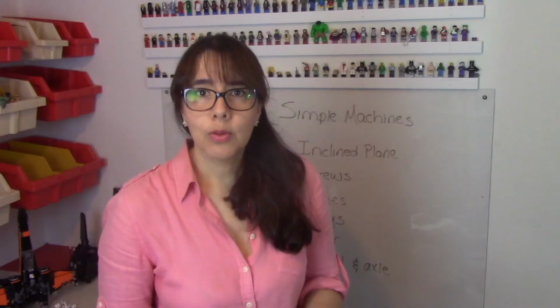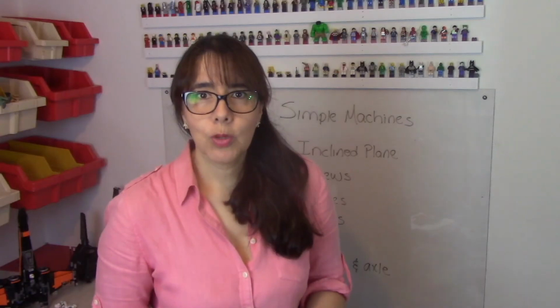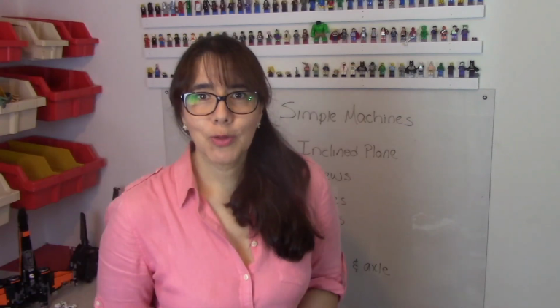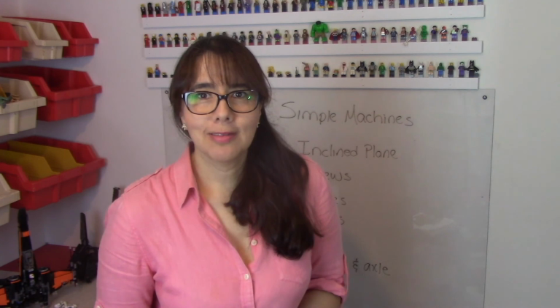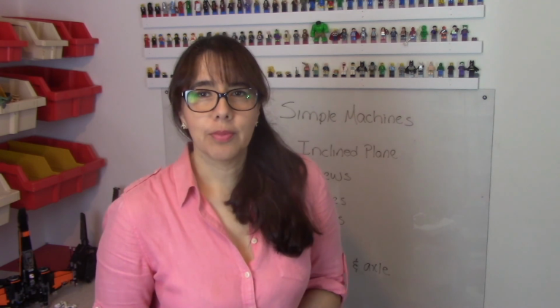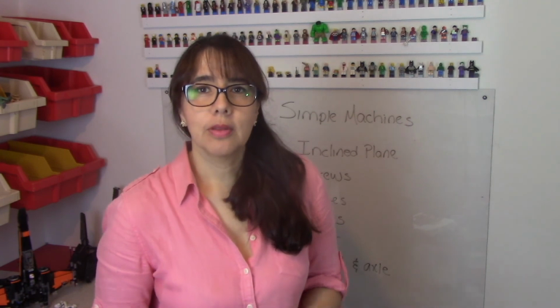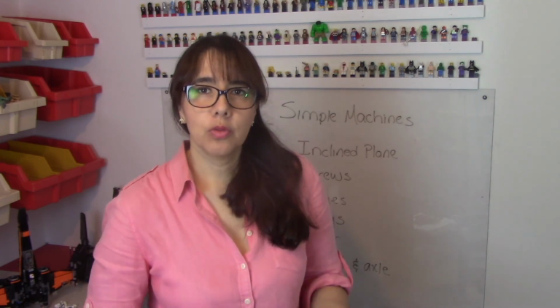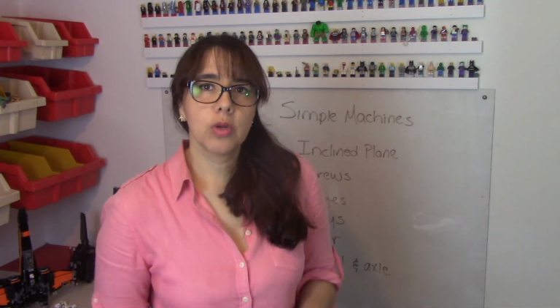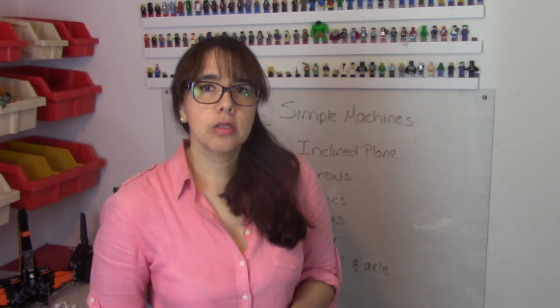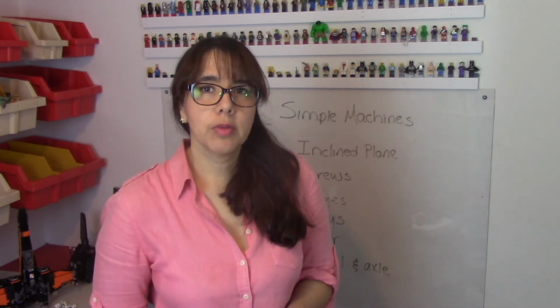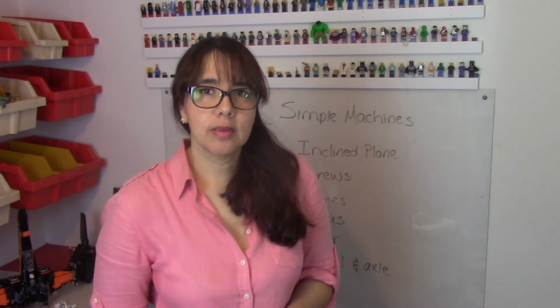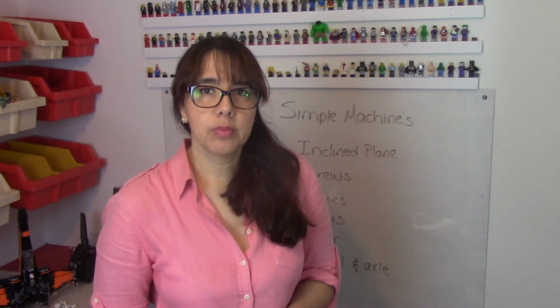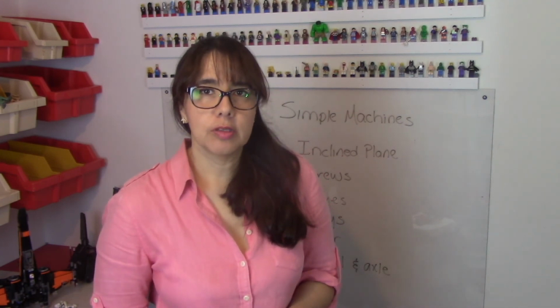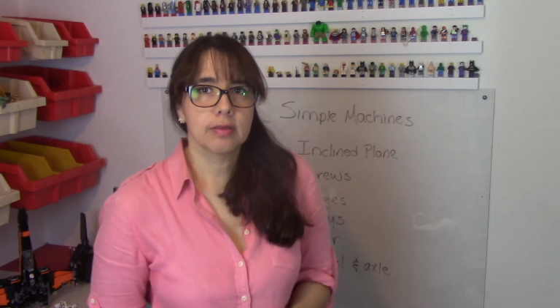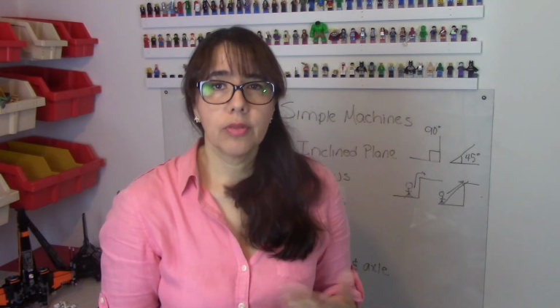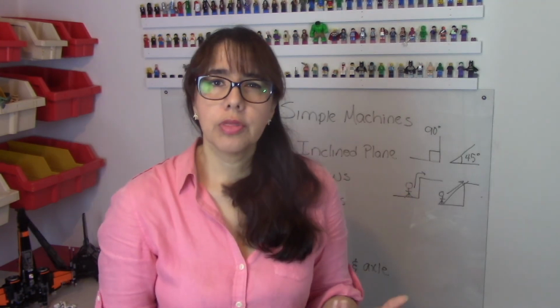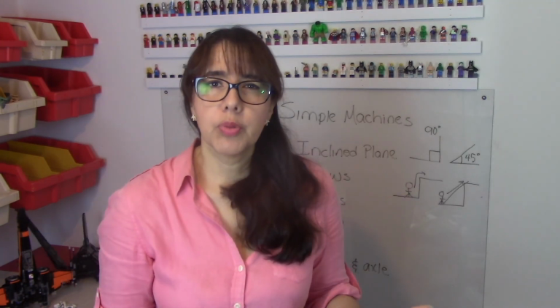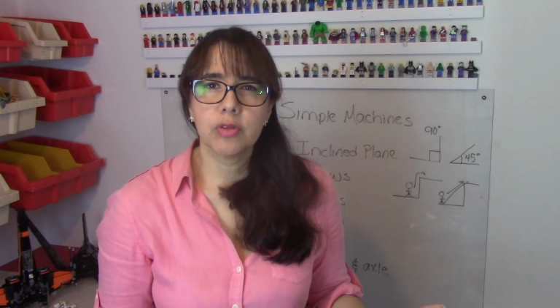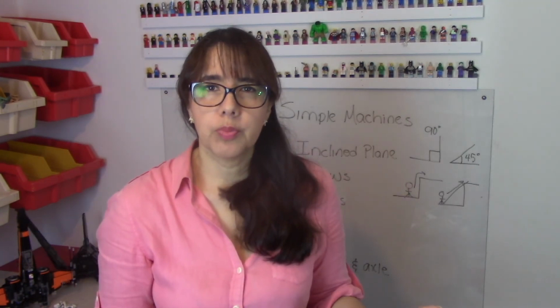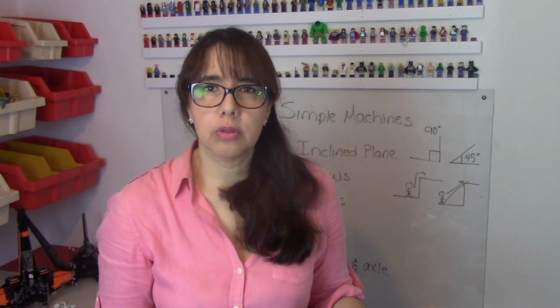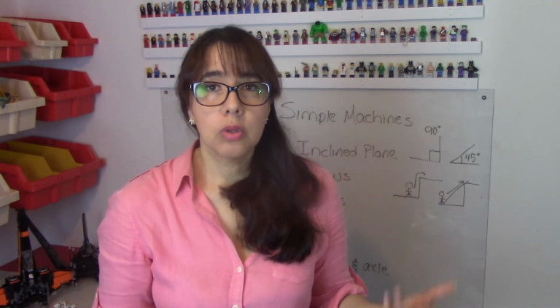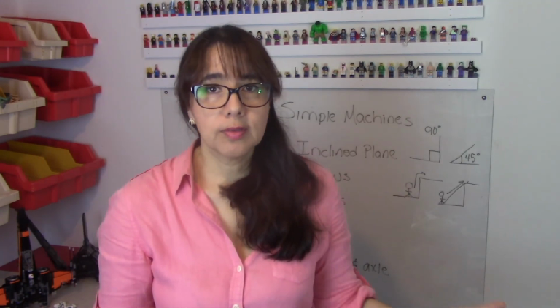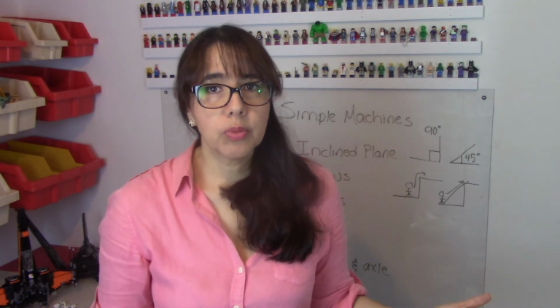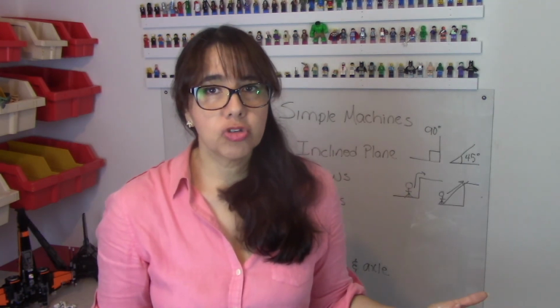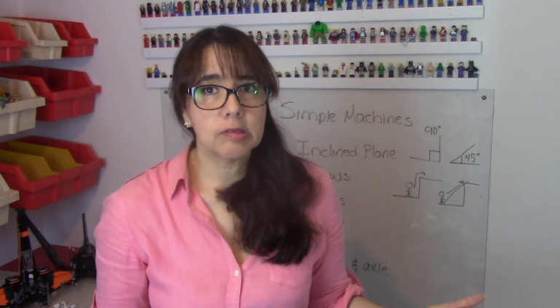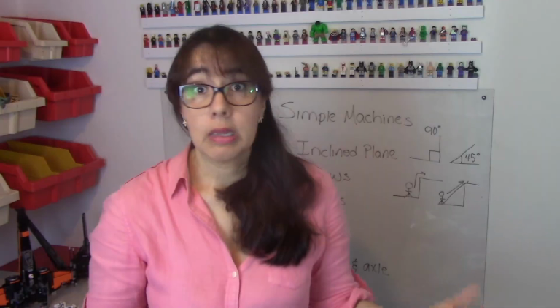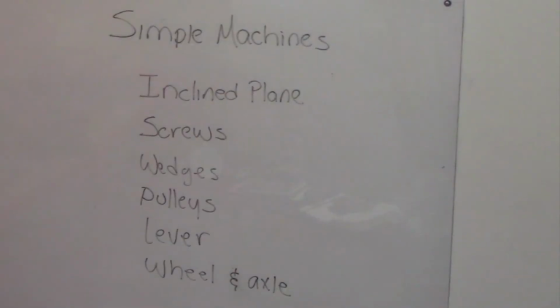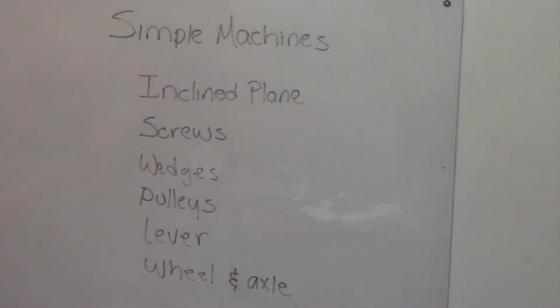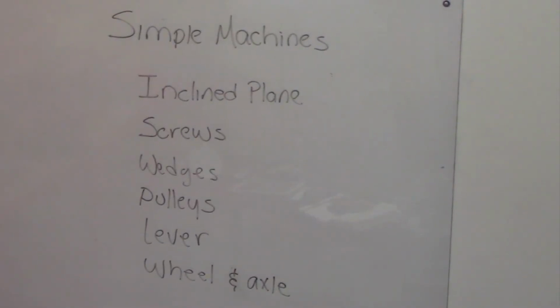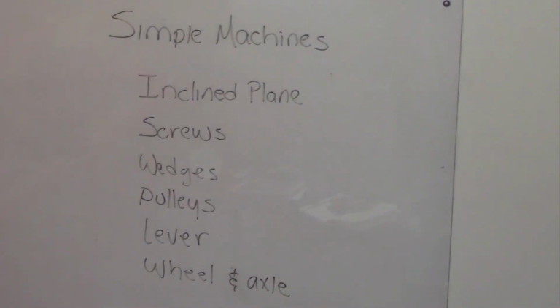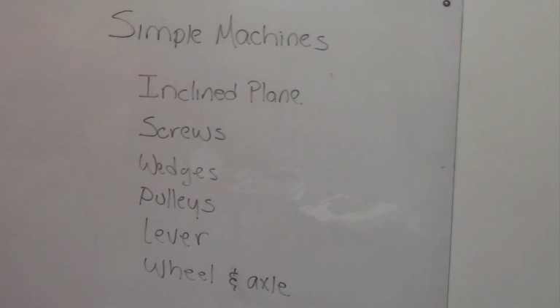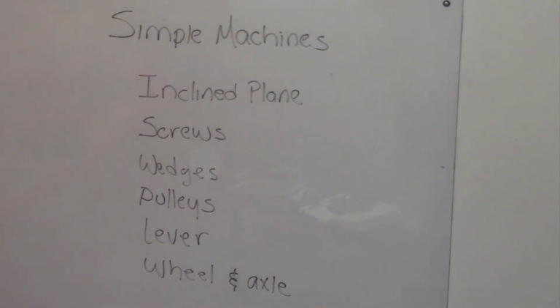Welcome to Cannes Lab. Today we're going to talk about simple machines. How do you think pyramids were built? With simple machines and basically inclined planes.